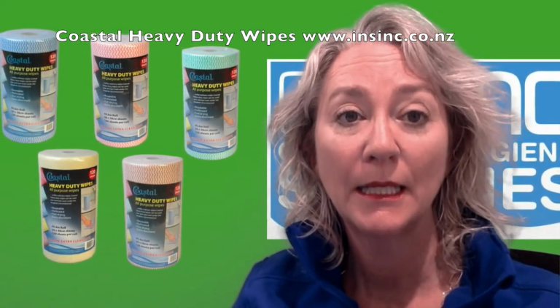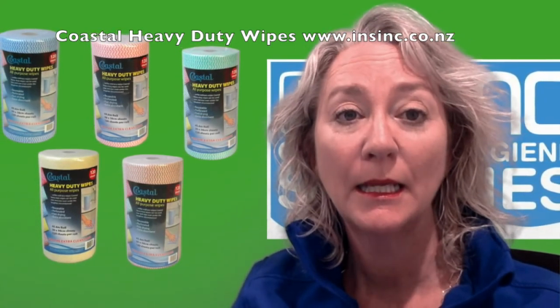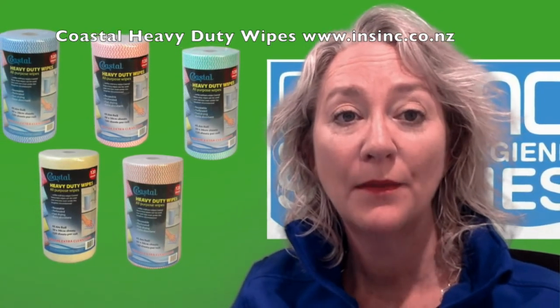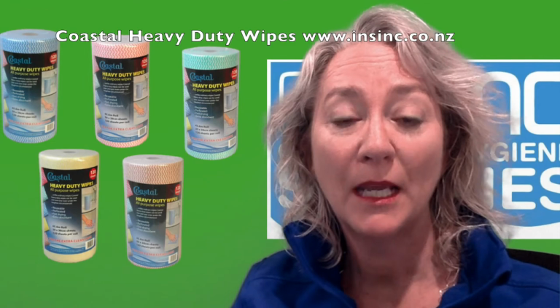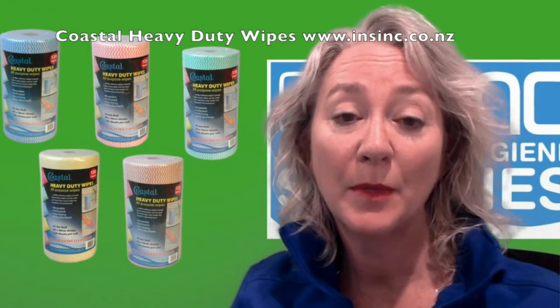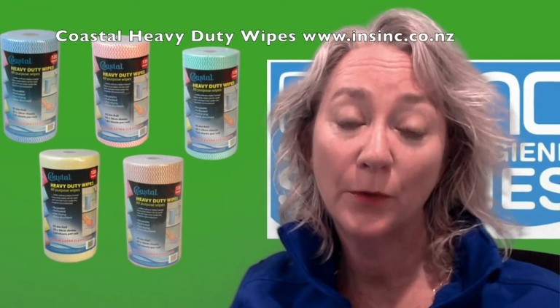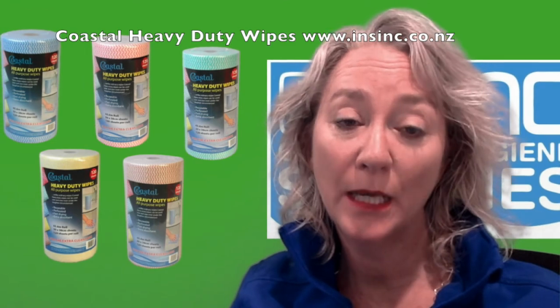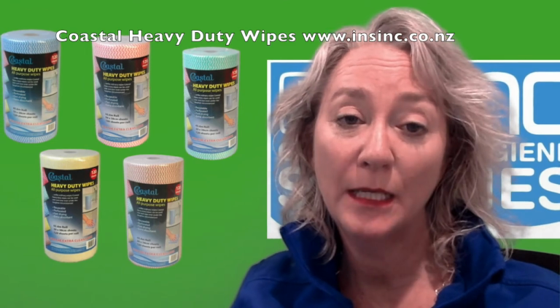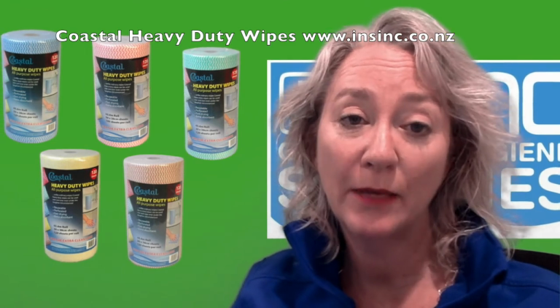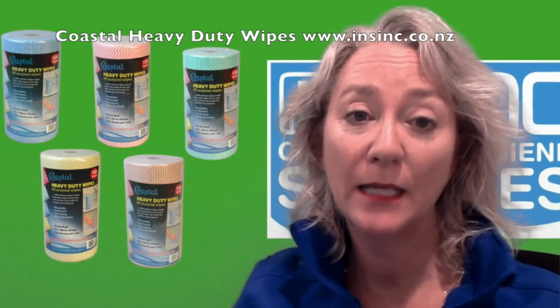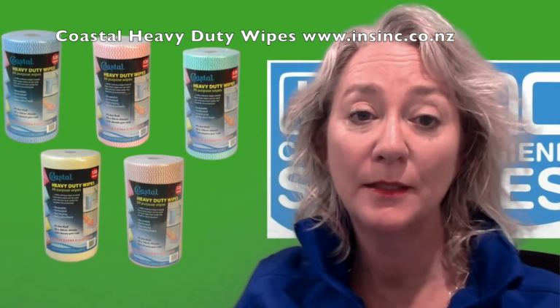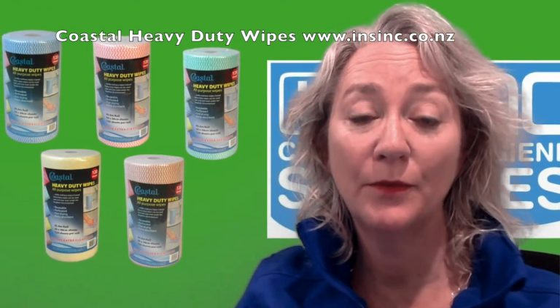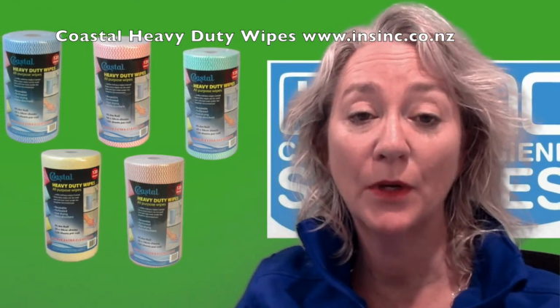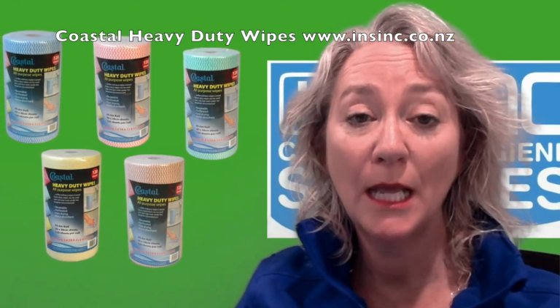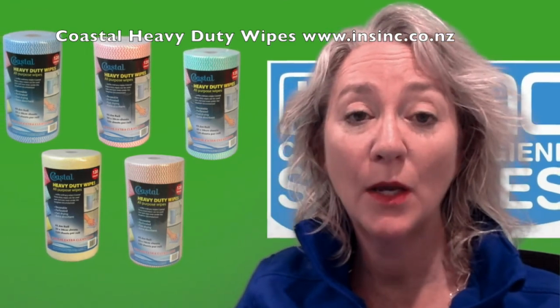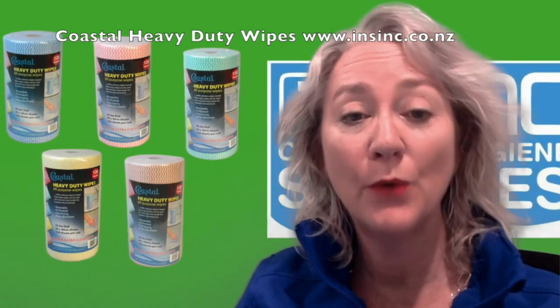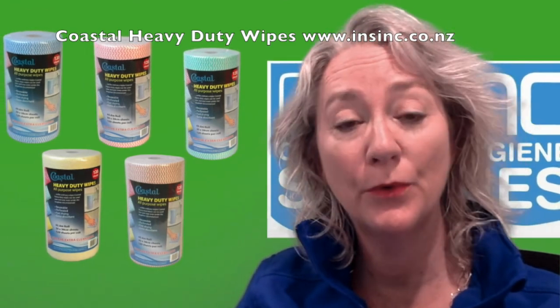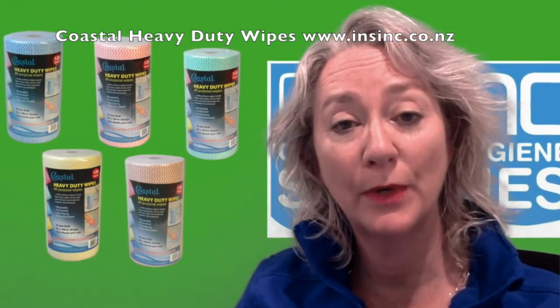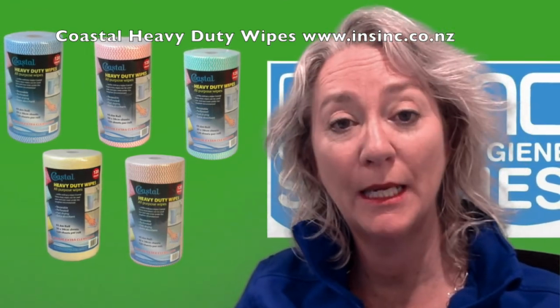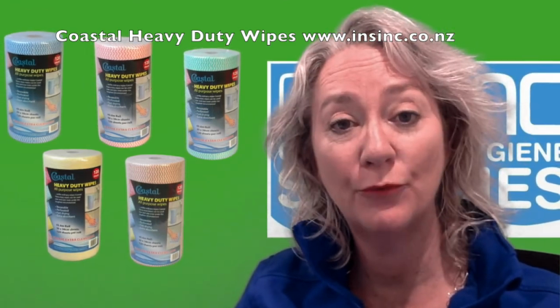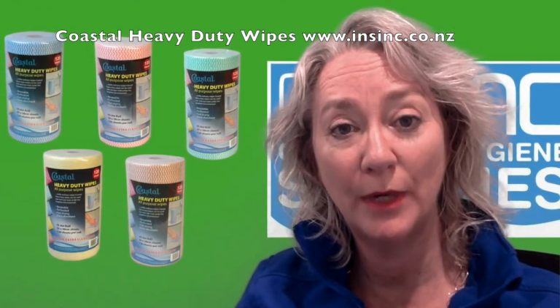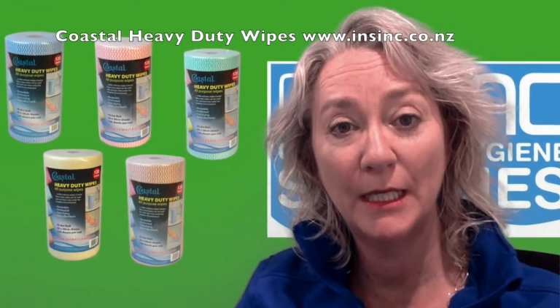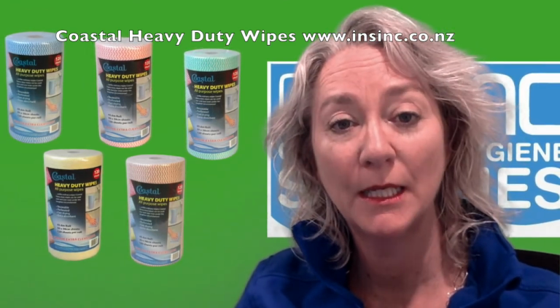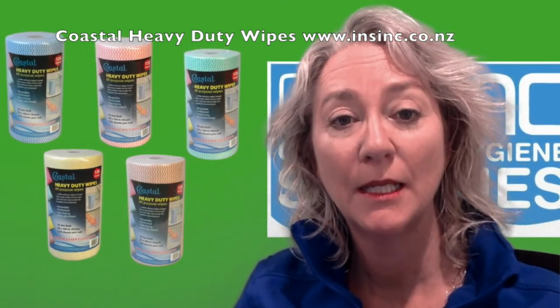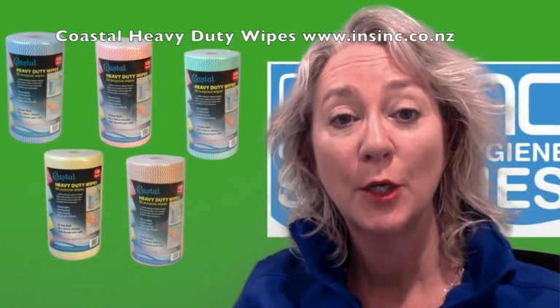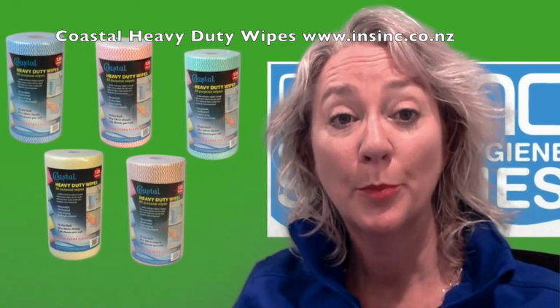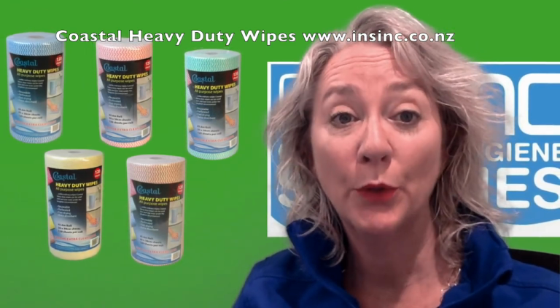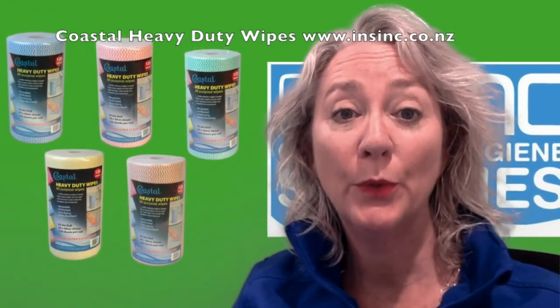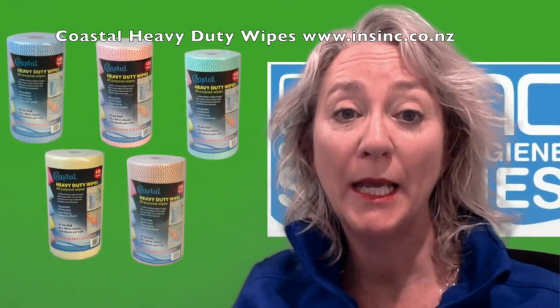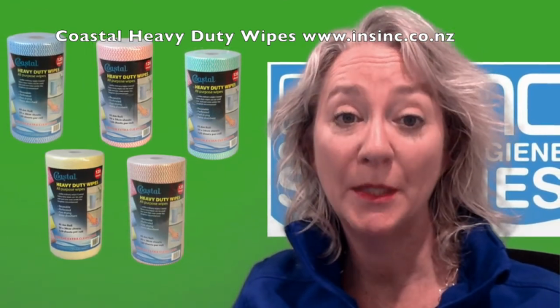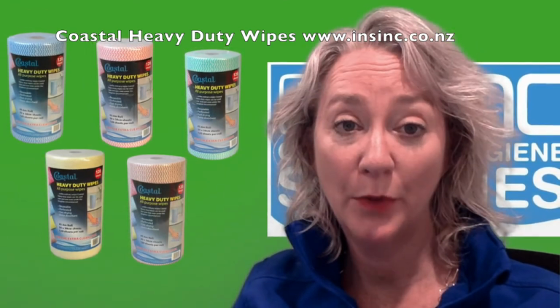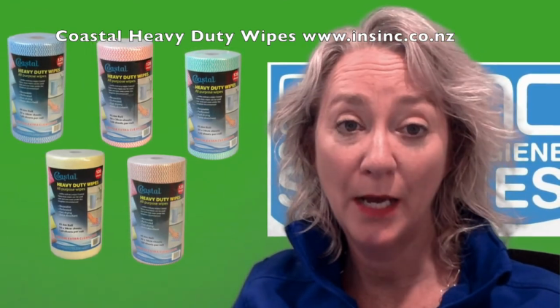They come in a variety of colours: yellow, green, red, blue, and brown.